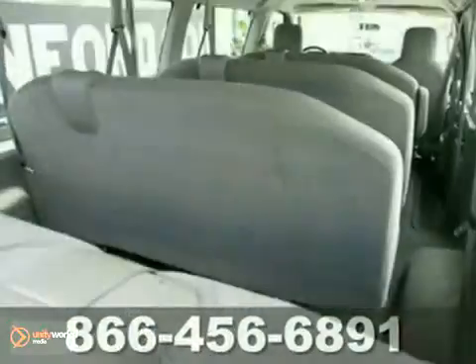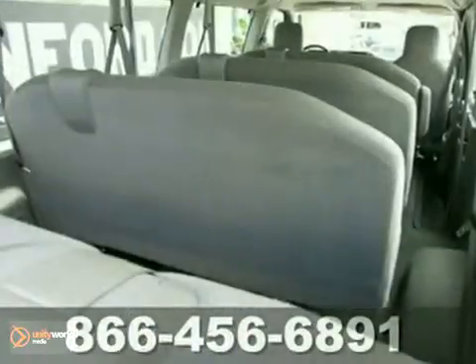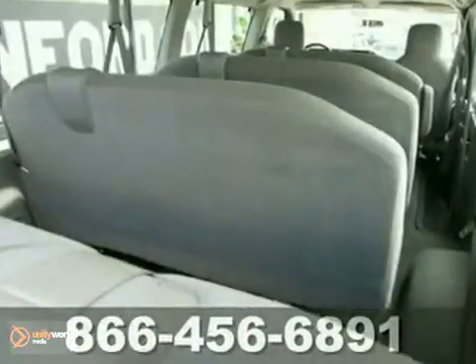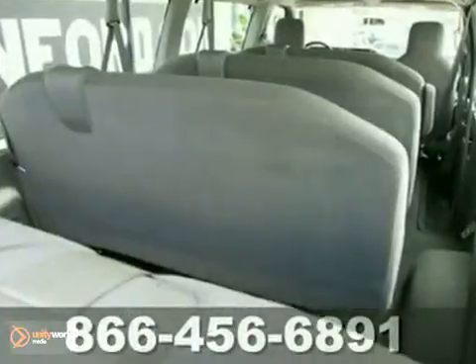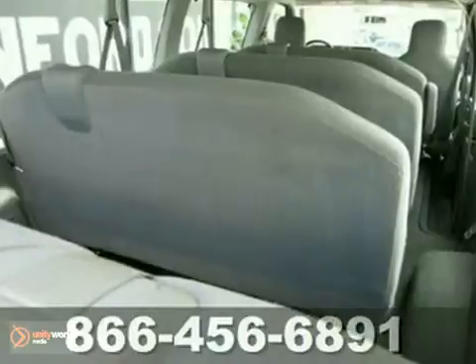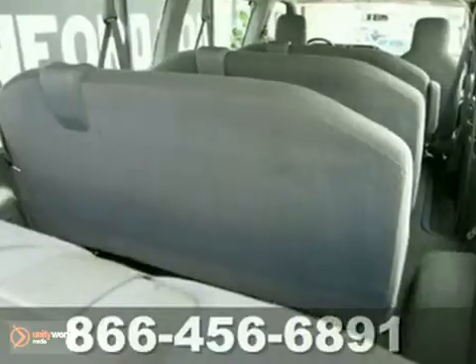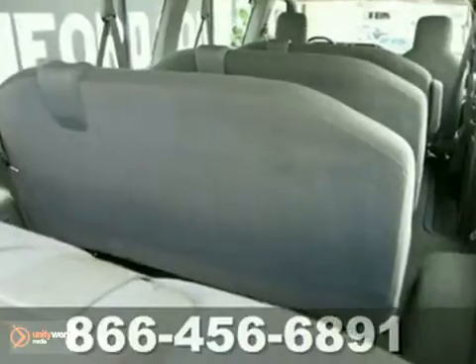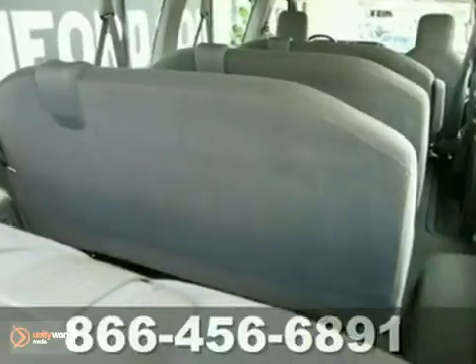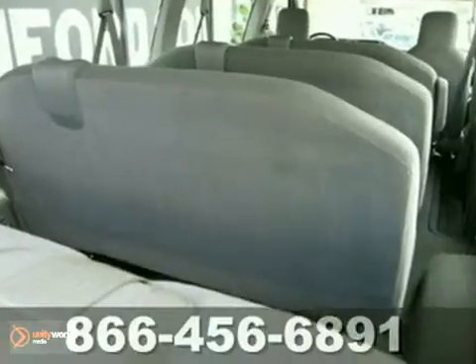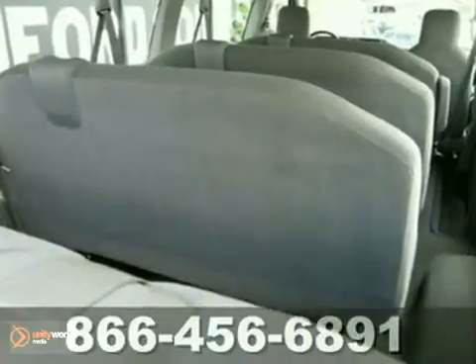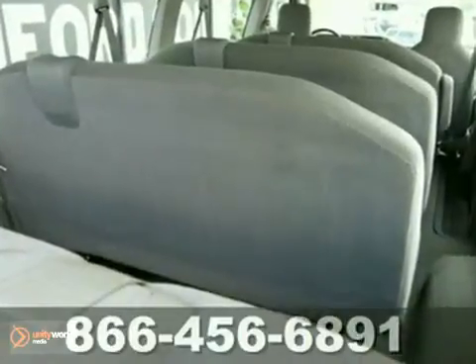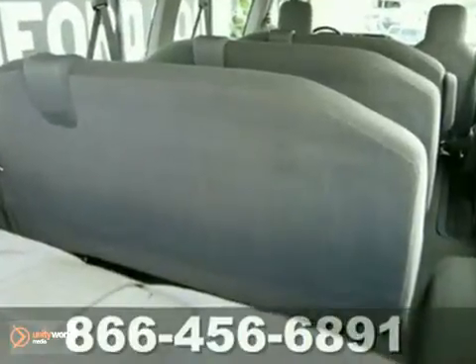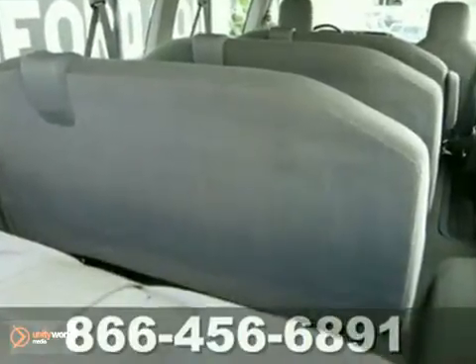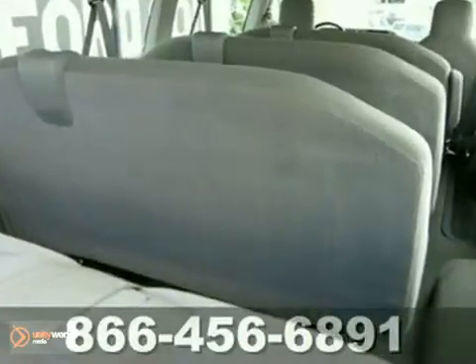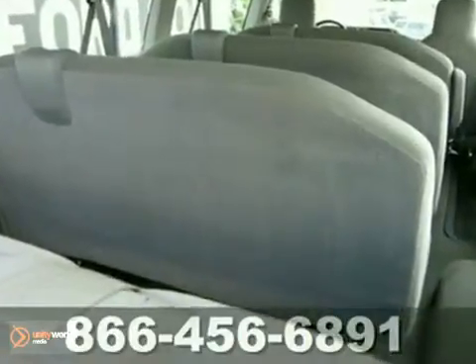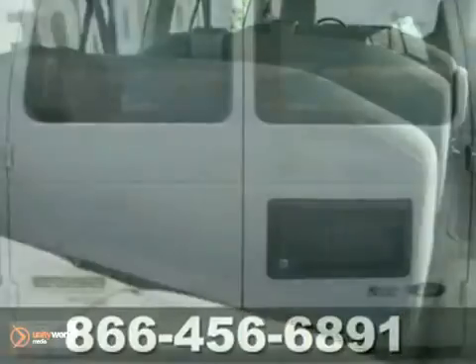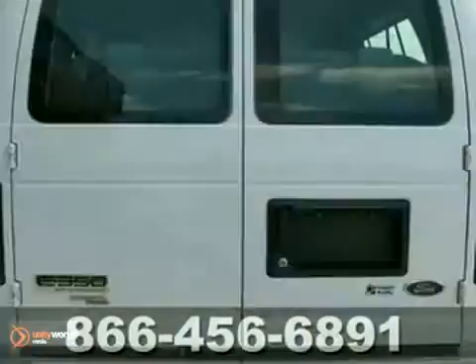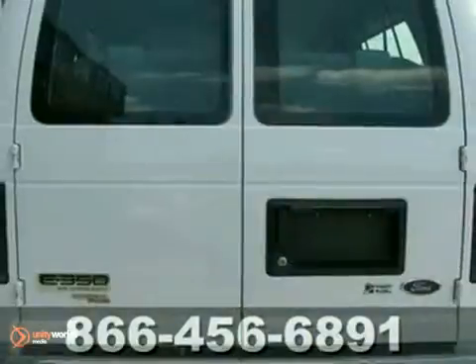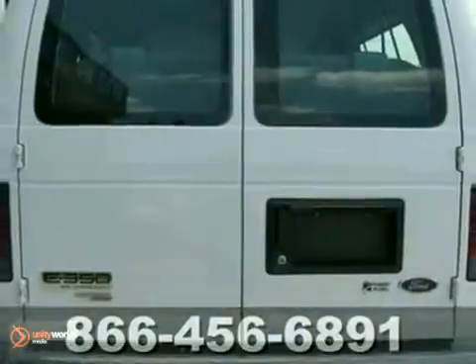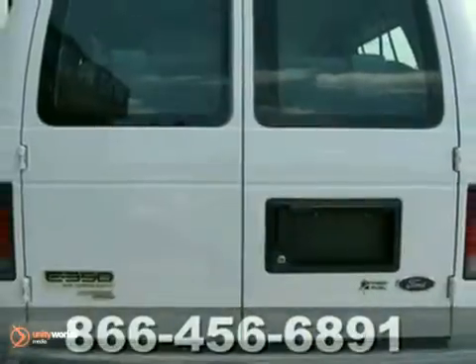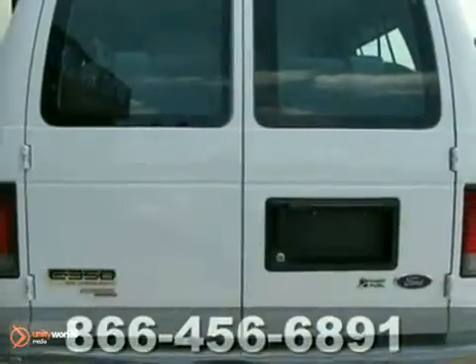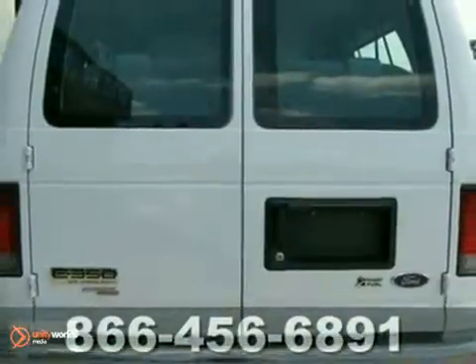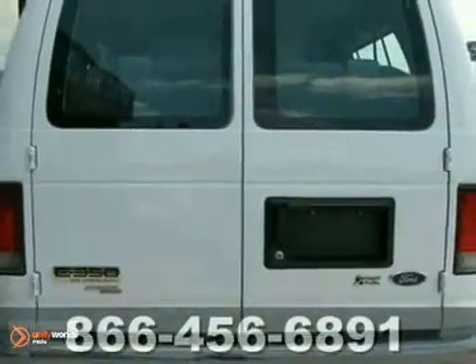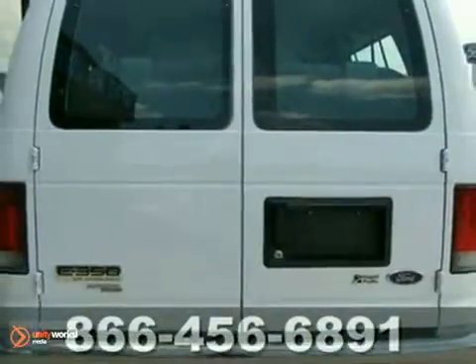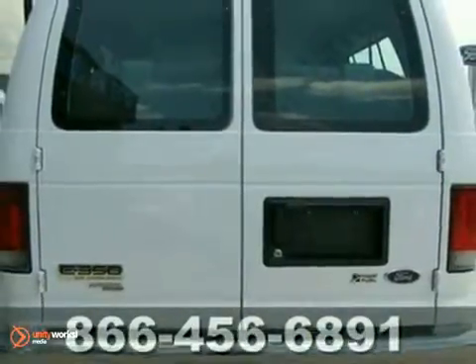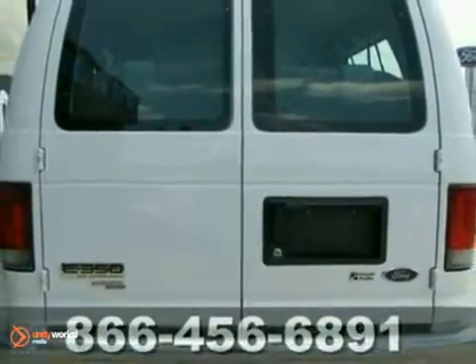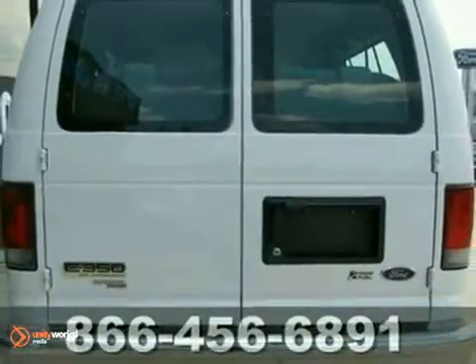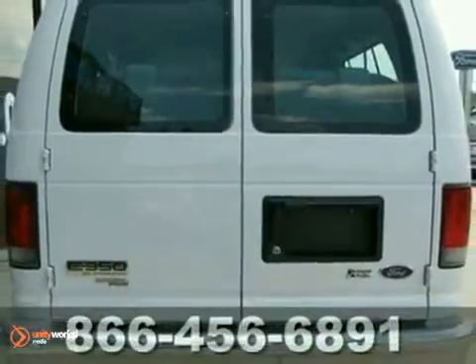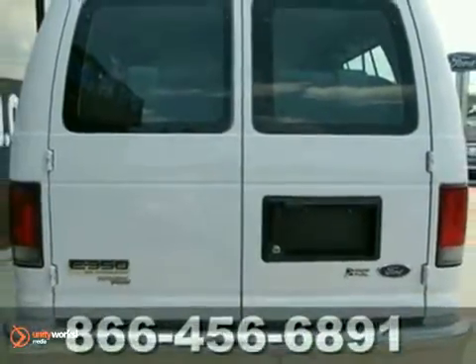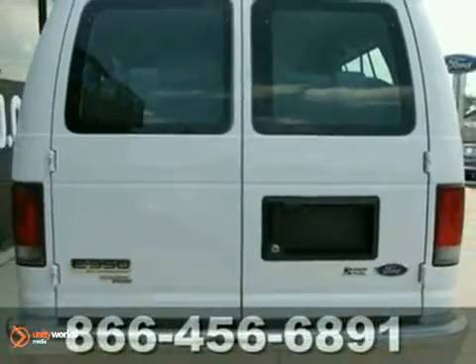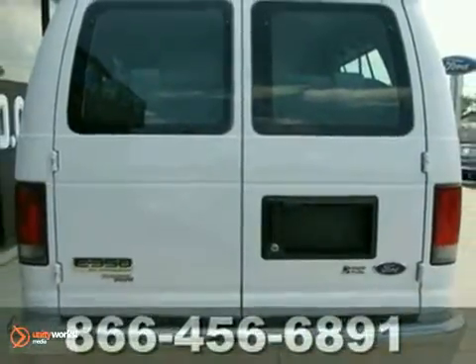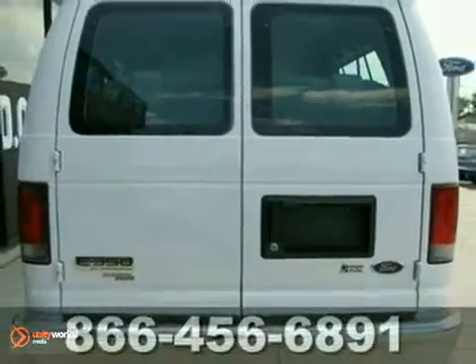You'll also get air conditioning, tinted glass, and rear air conditioning. Come take a look at it today.